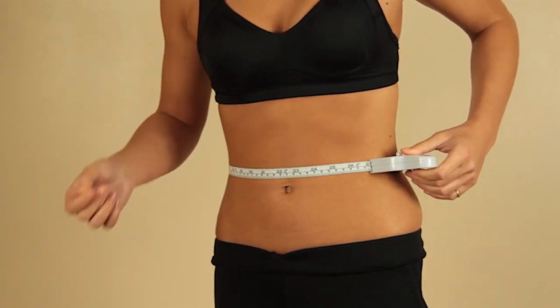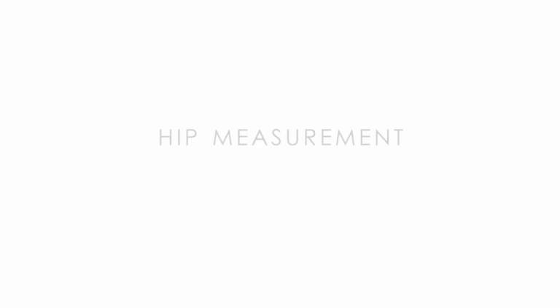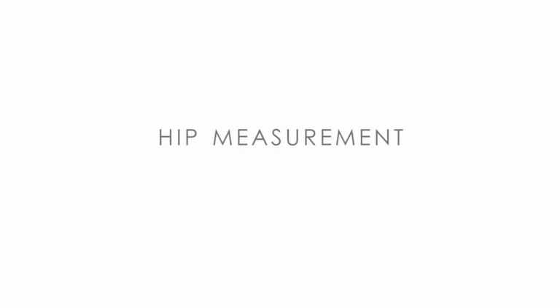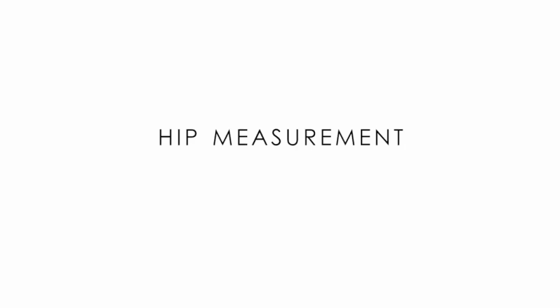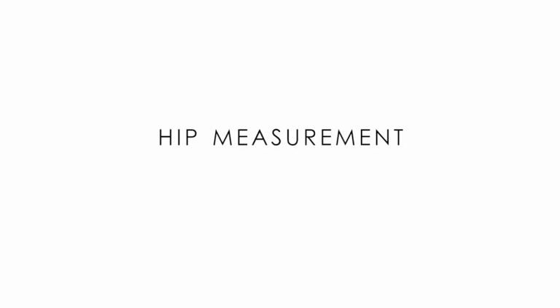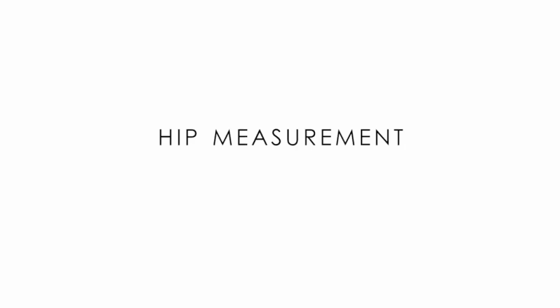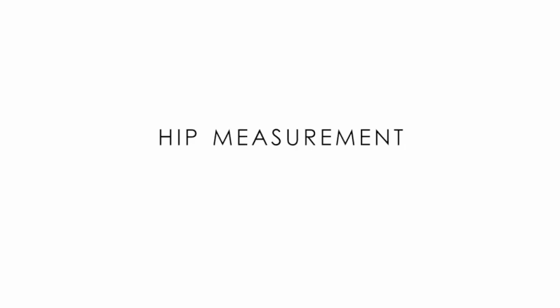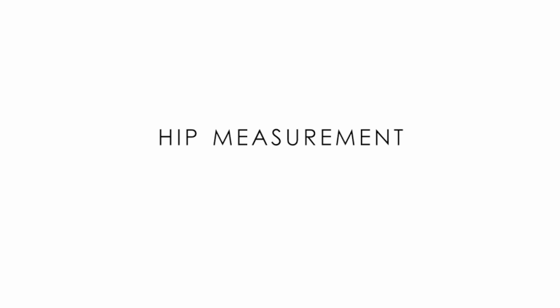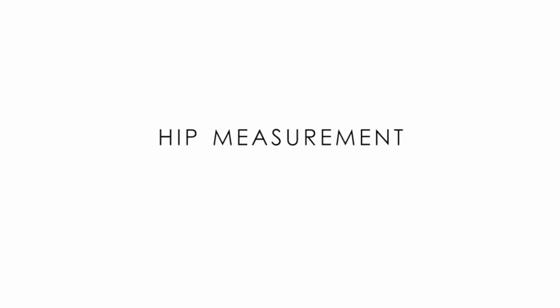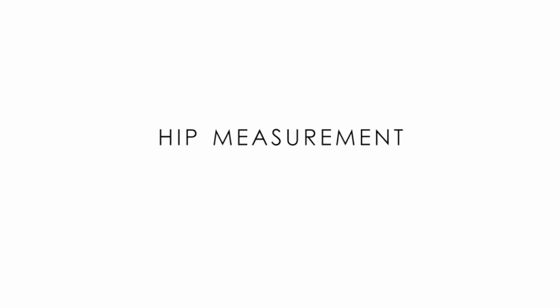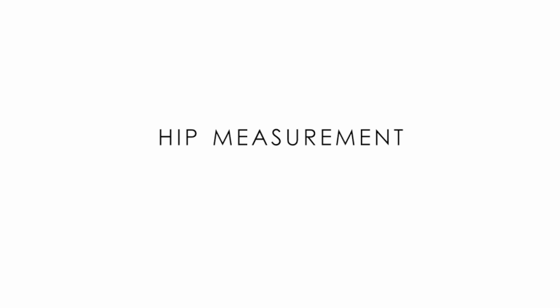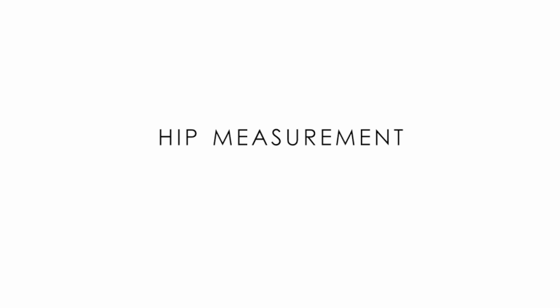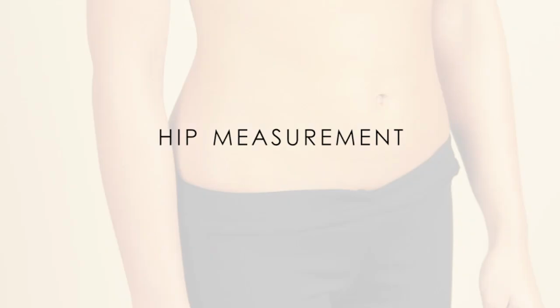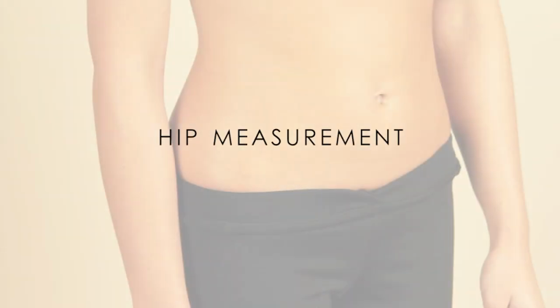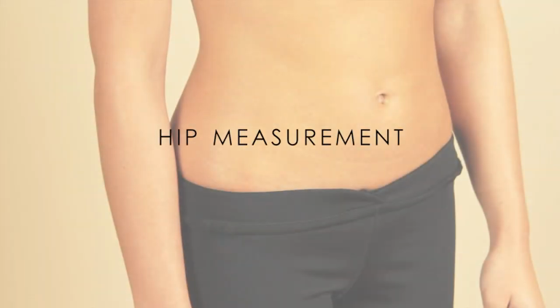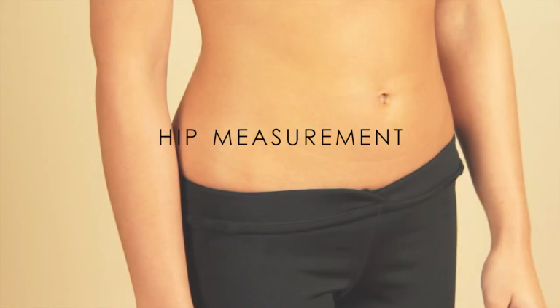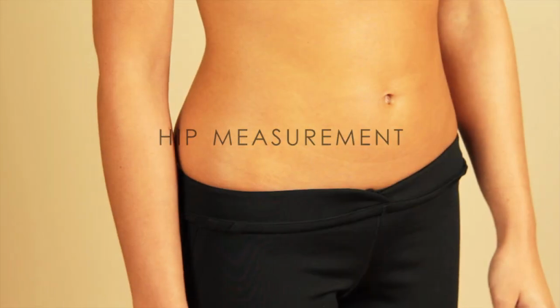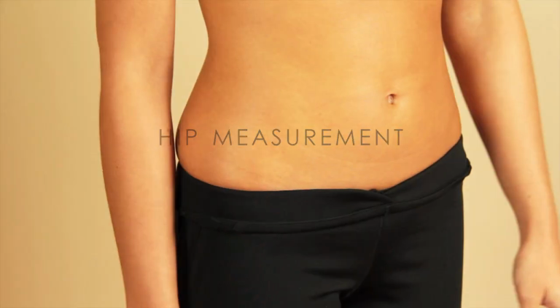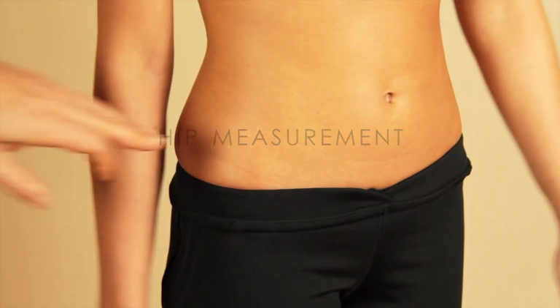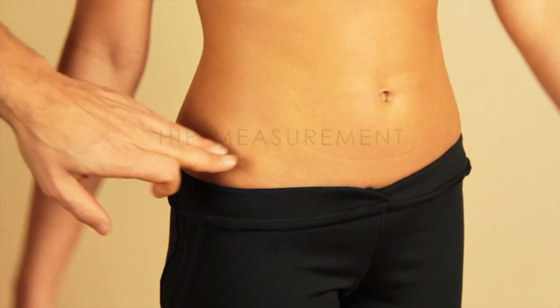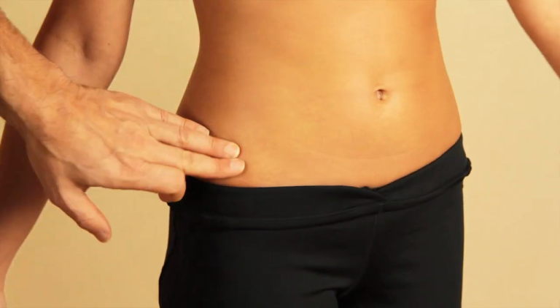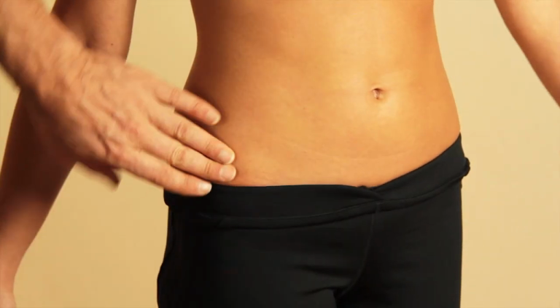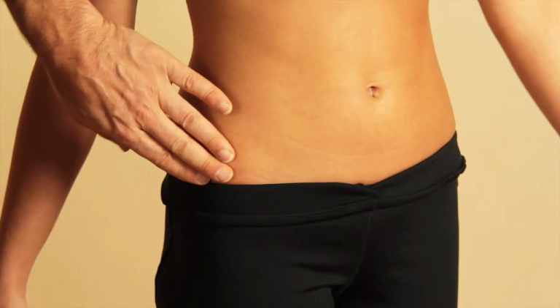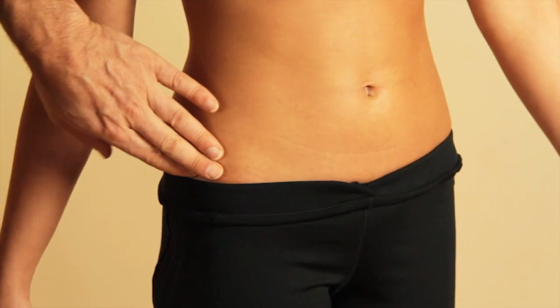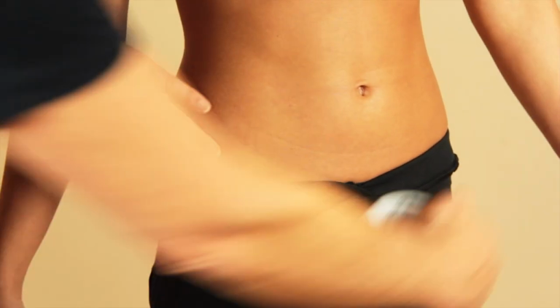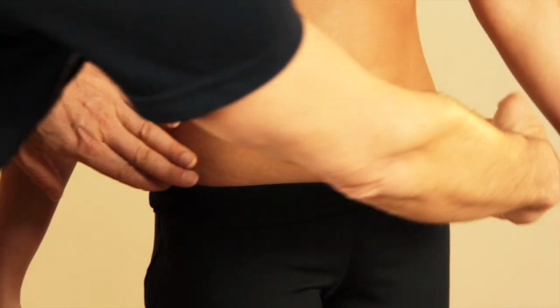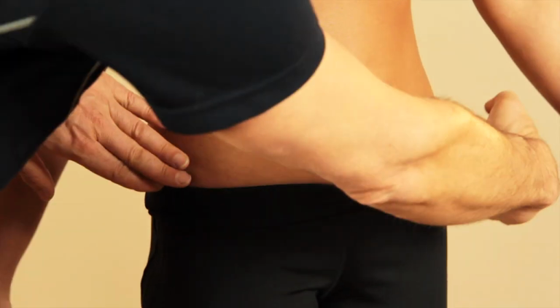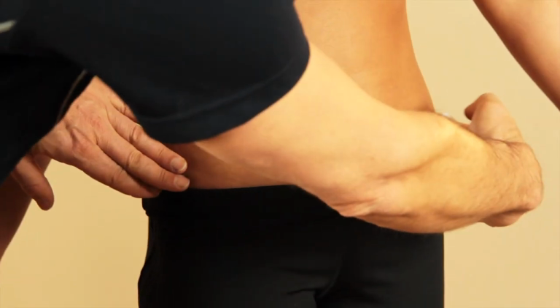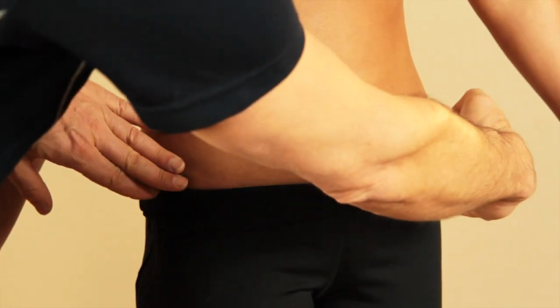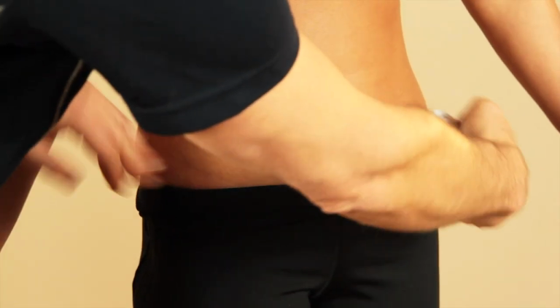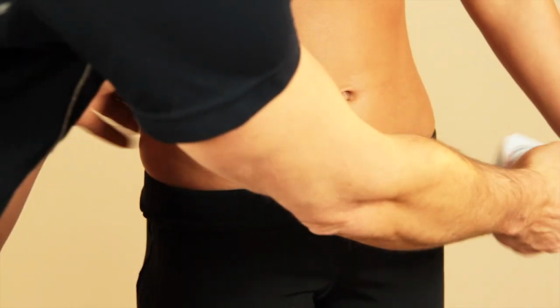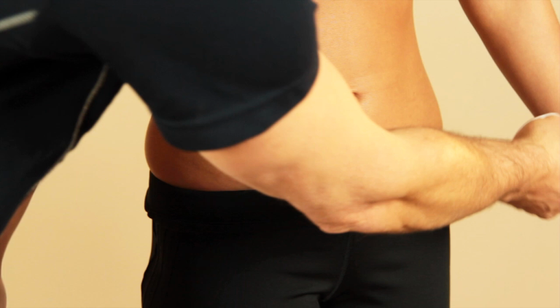To measure your hip, identify the hips below the iliac crest and take the measurement.